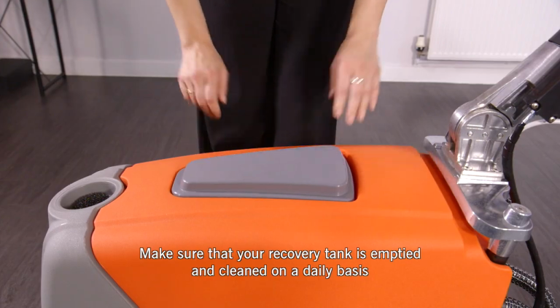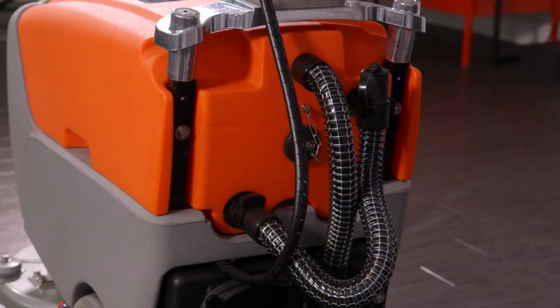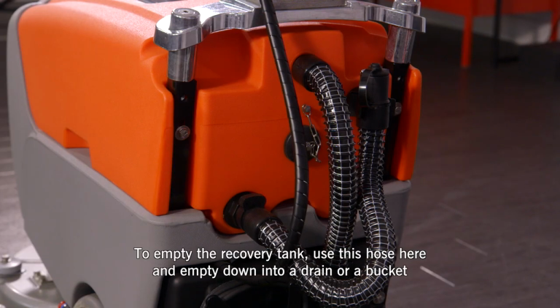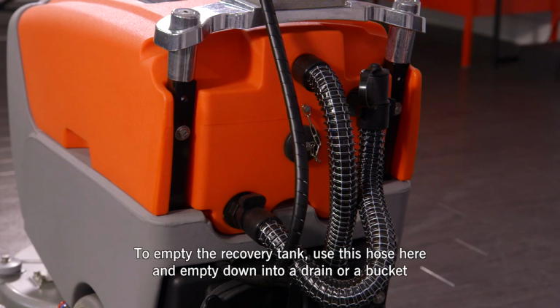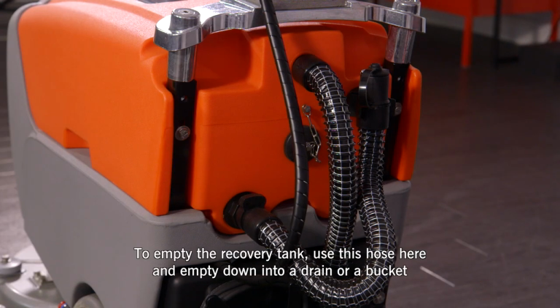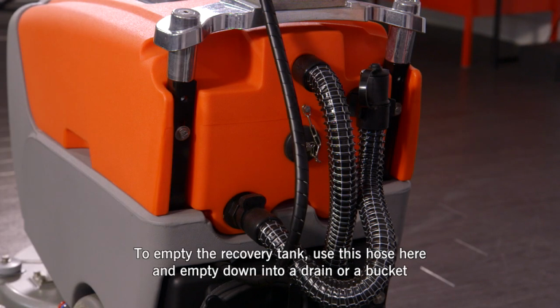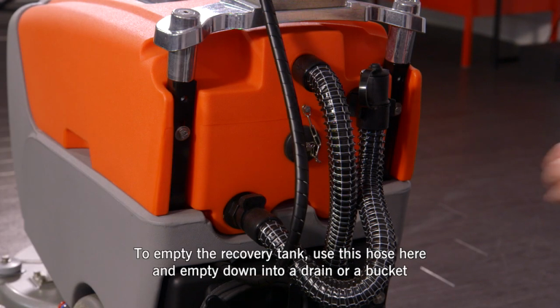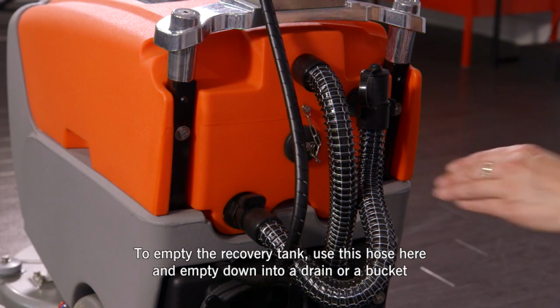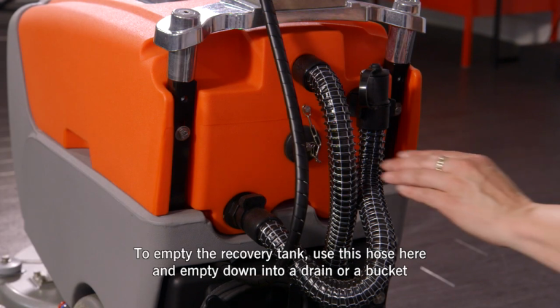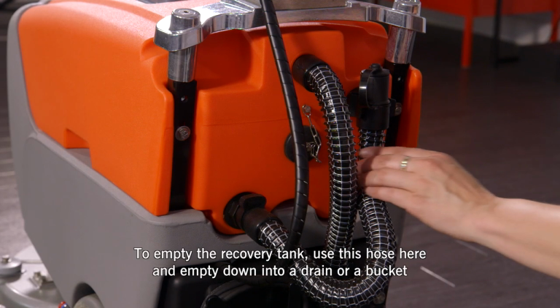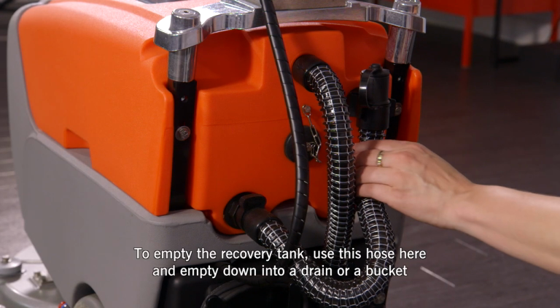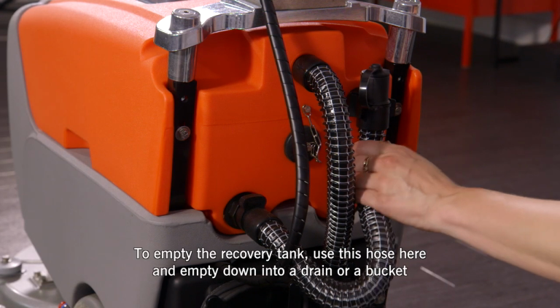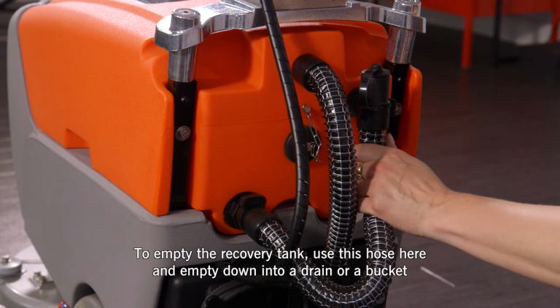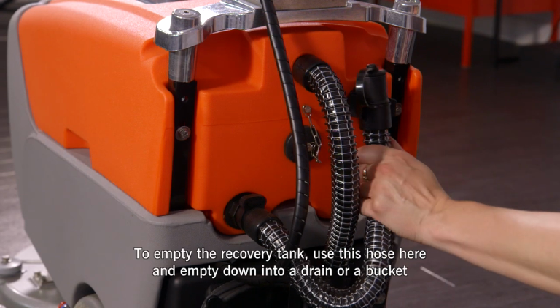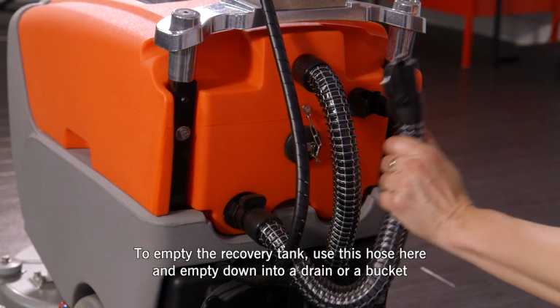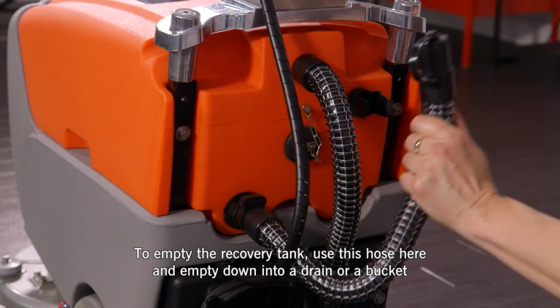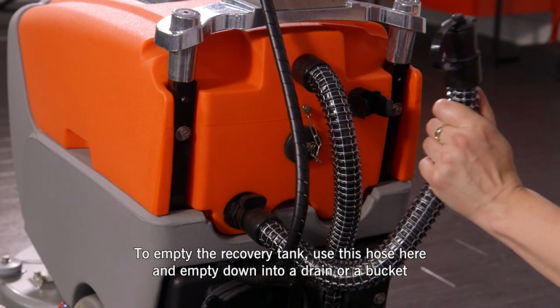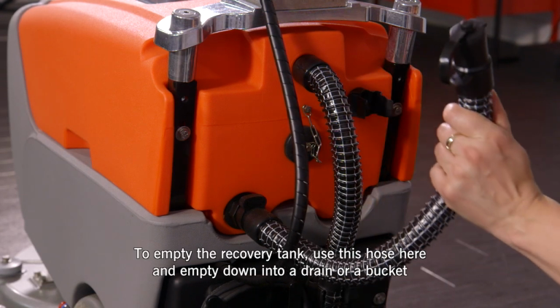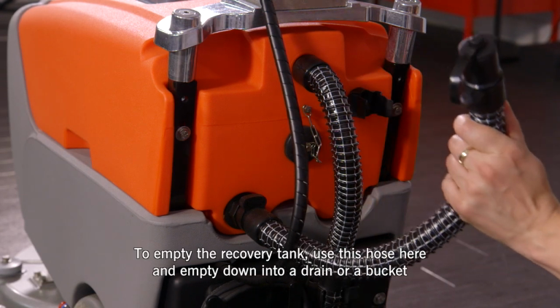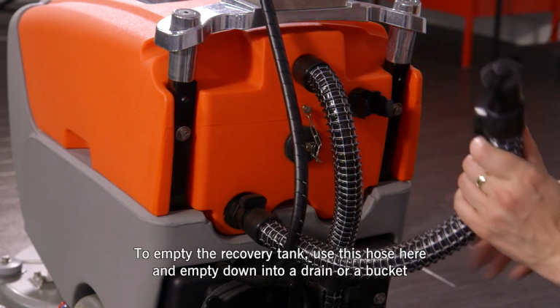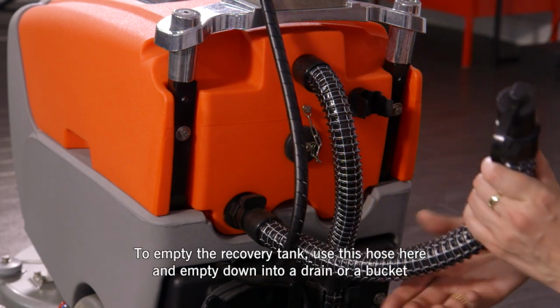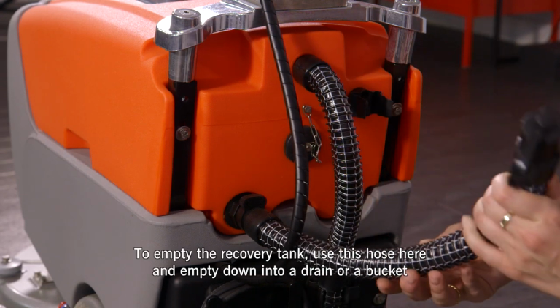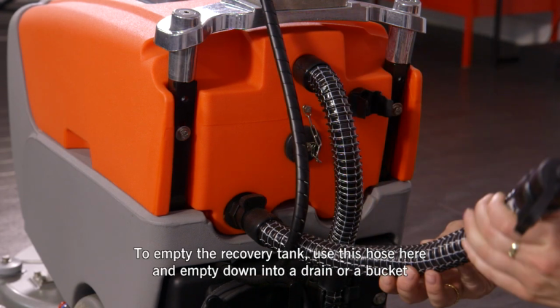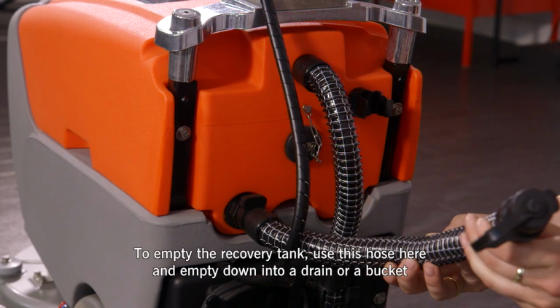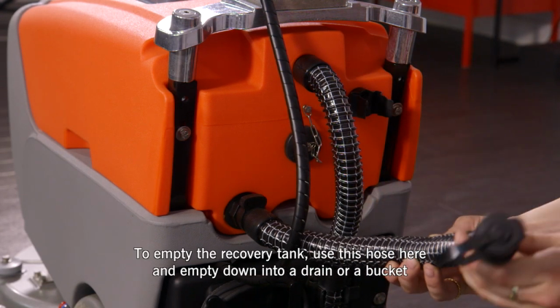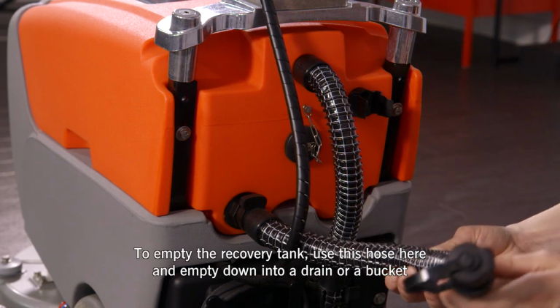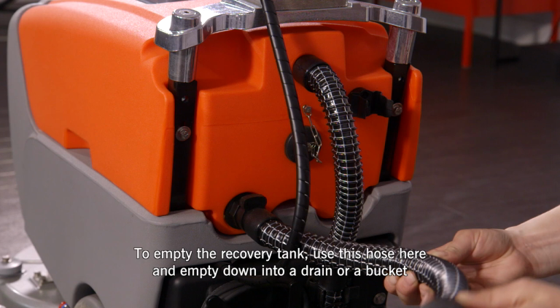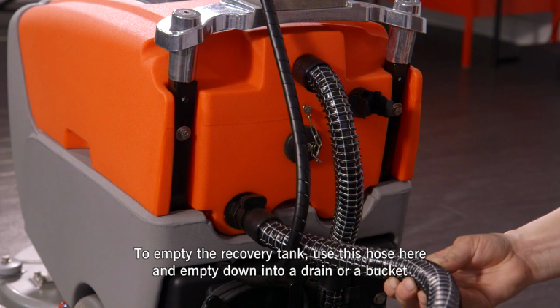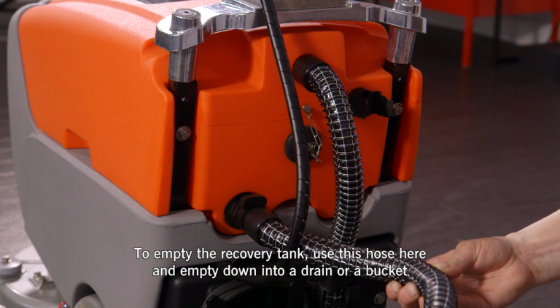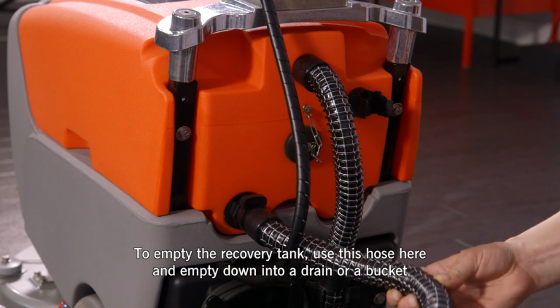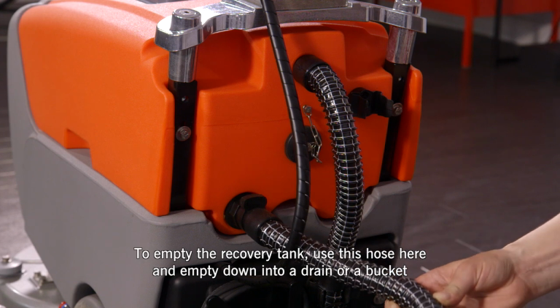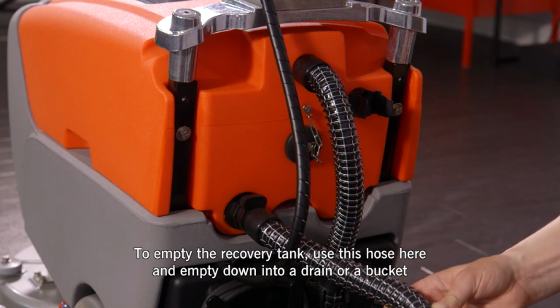To empty the recovery tank, use this hose here and empty down into a drain or a bucket.